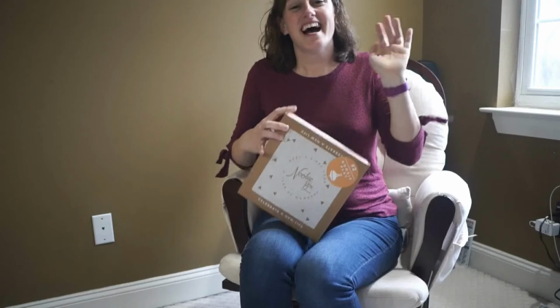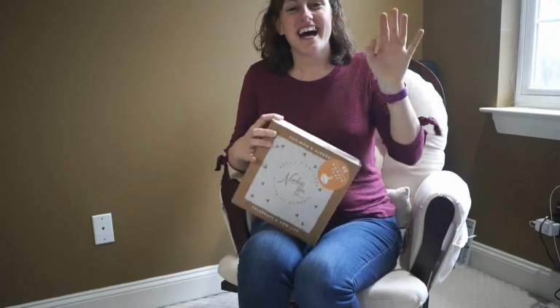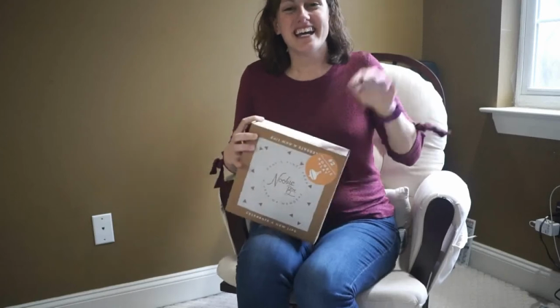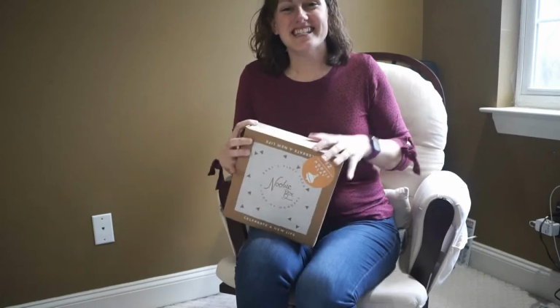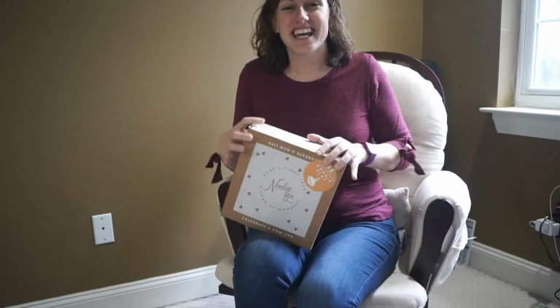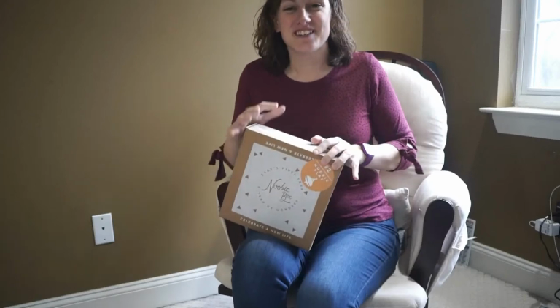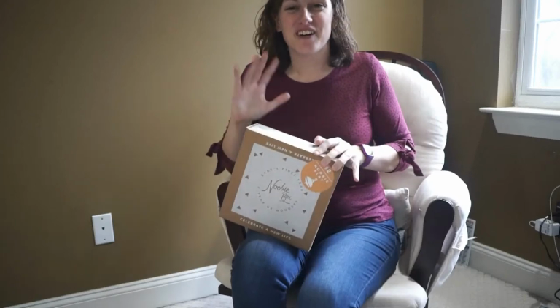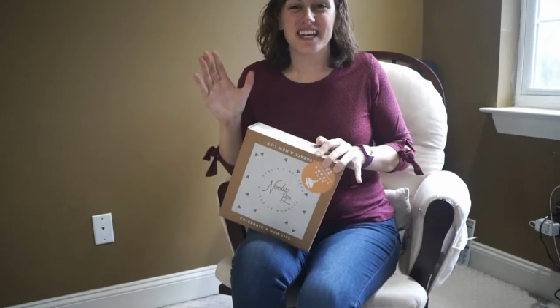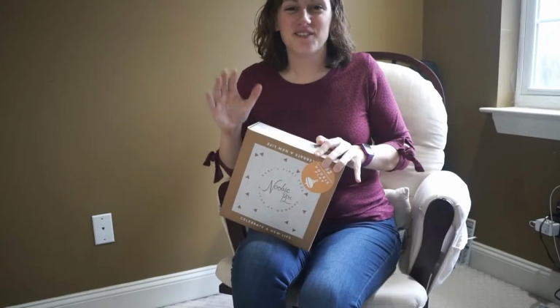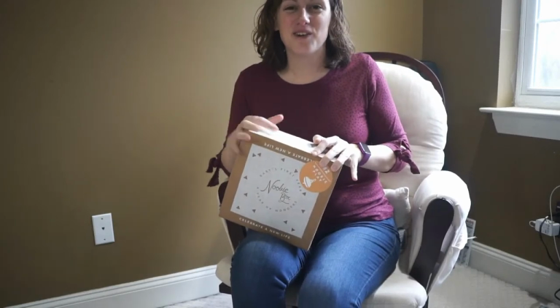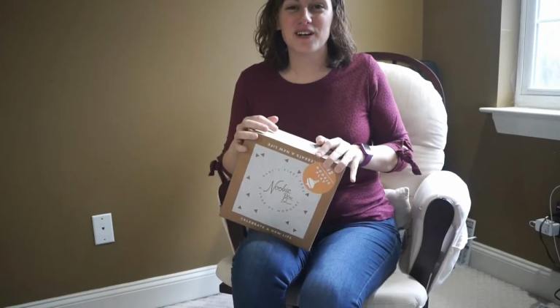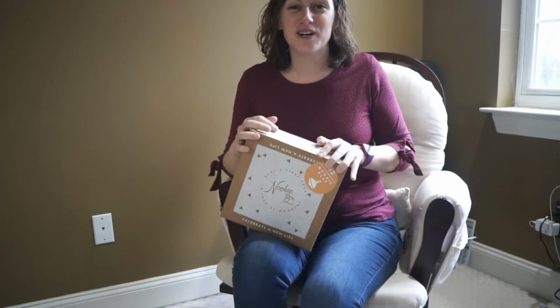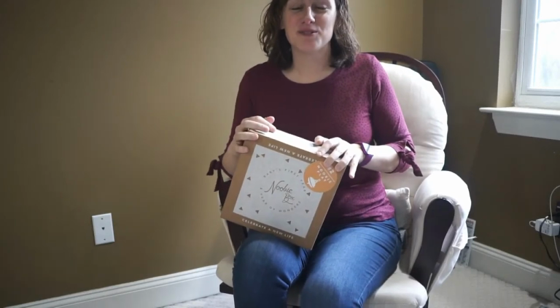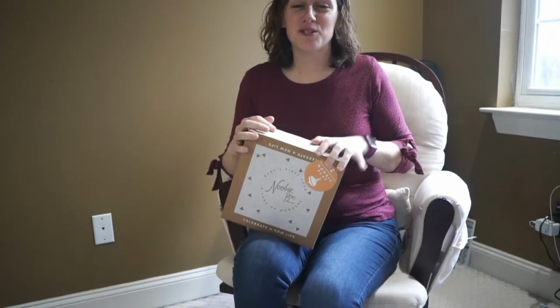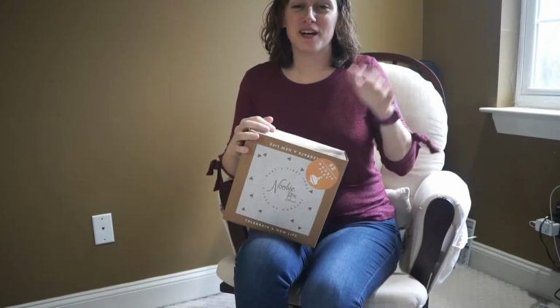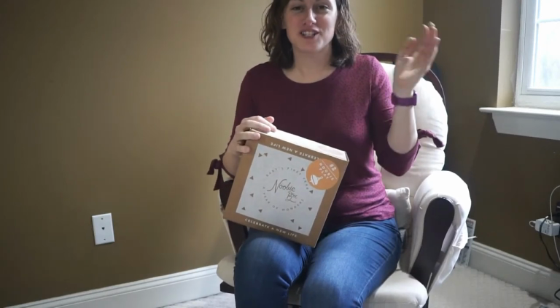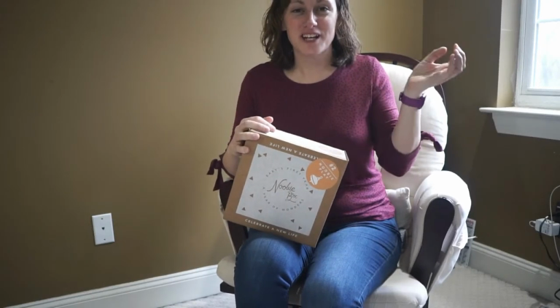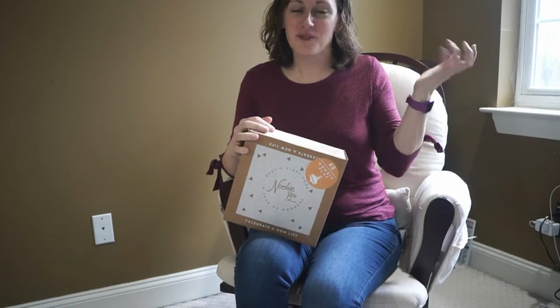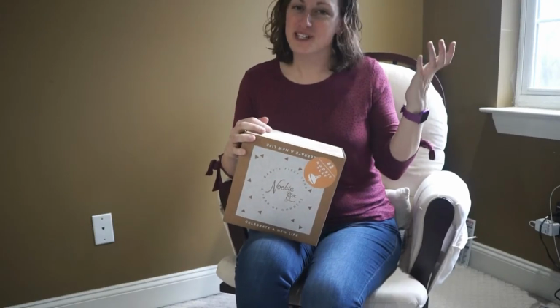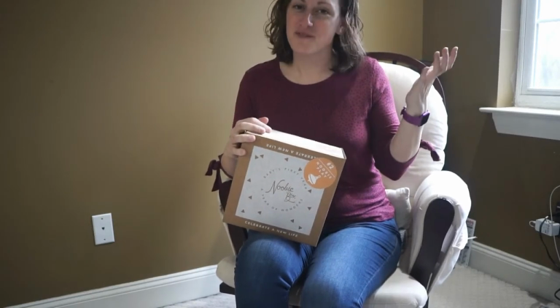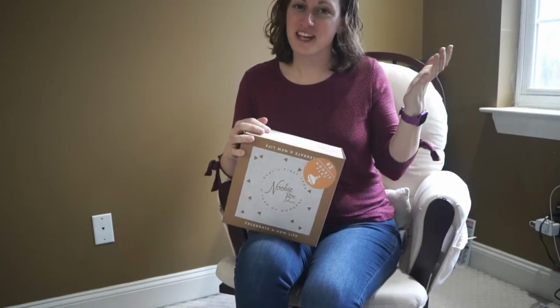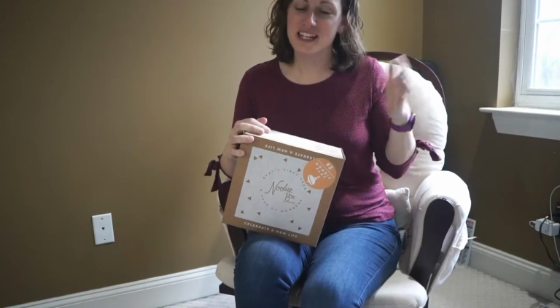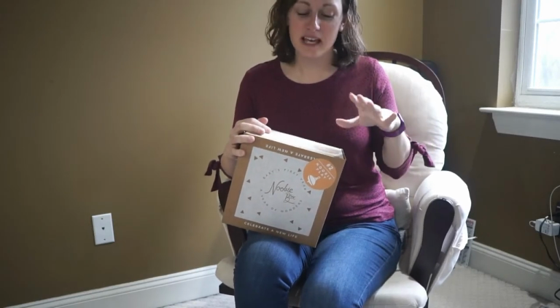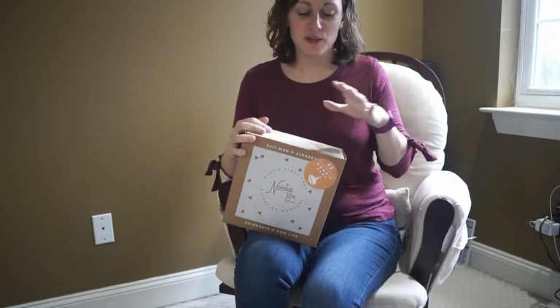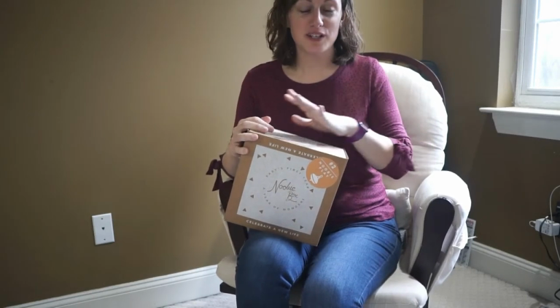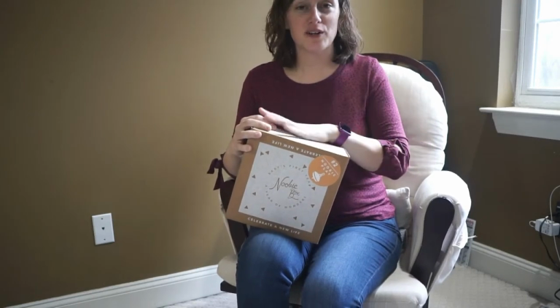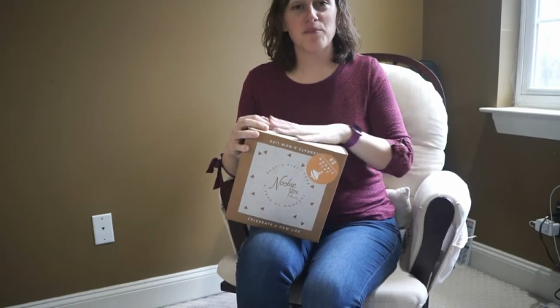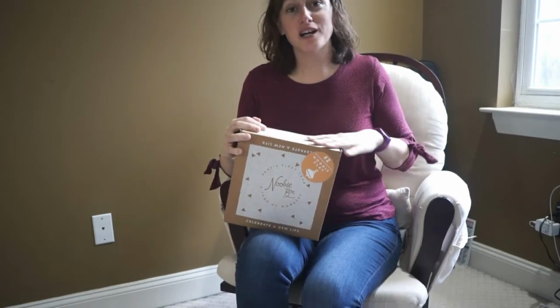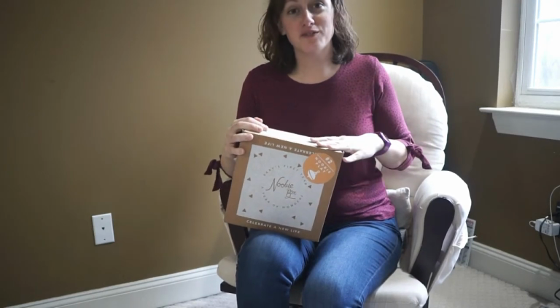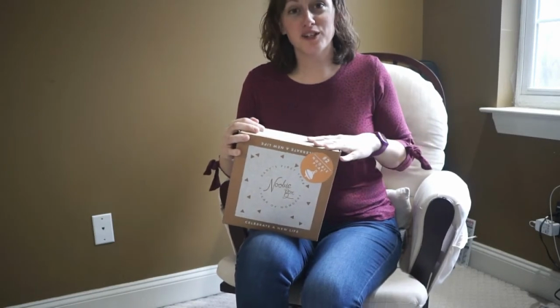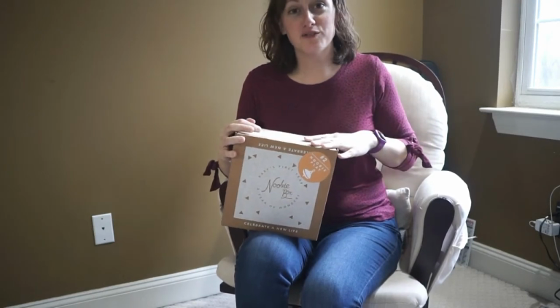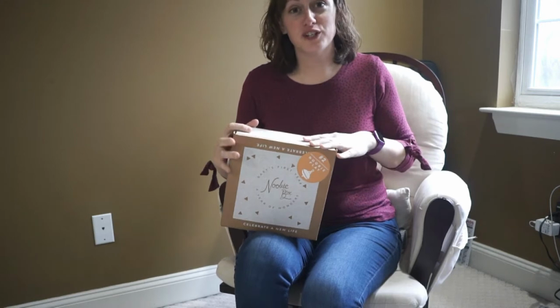Hi, it's Caitlin Fagan. Welcome to my channel, What's Up Fagans. I'm doing another unboxing video for you.